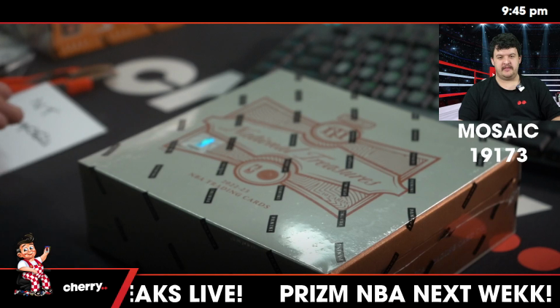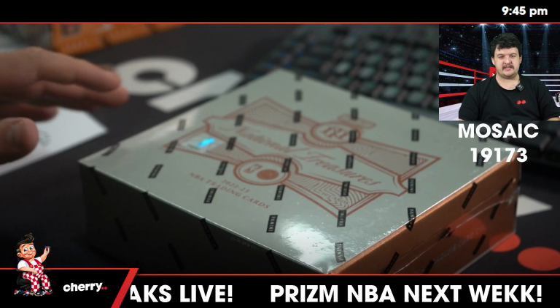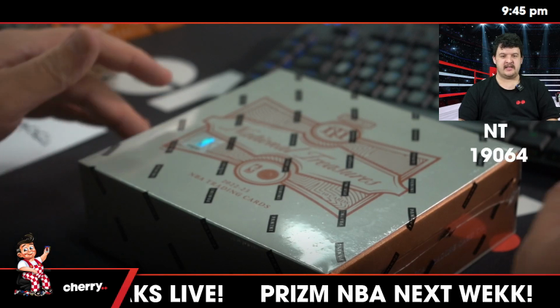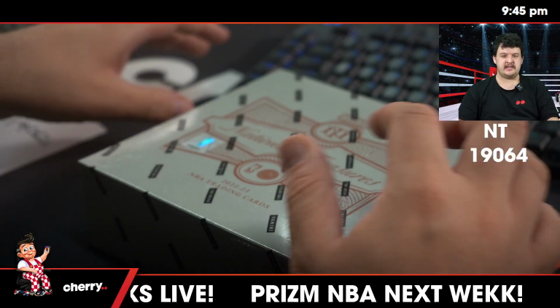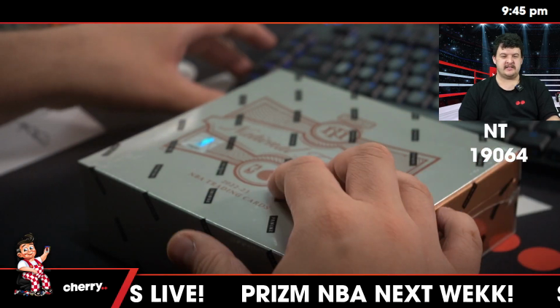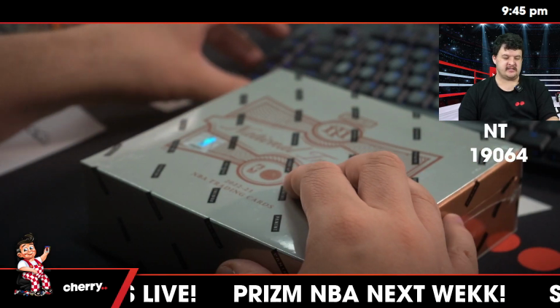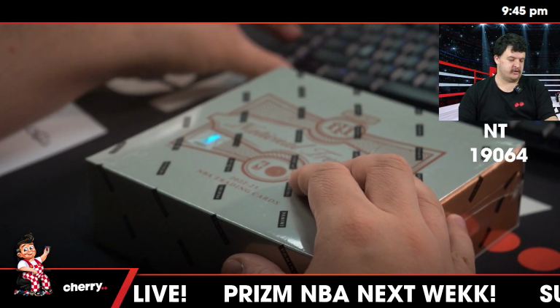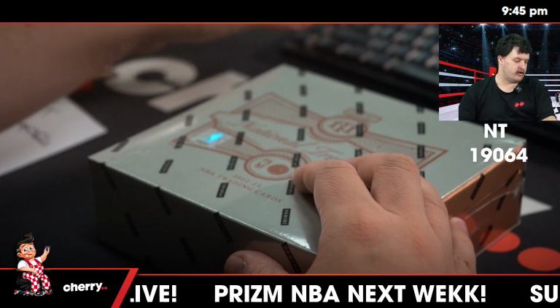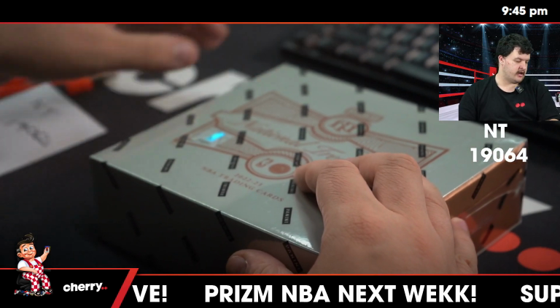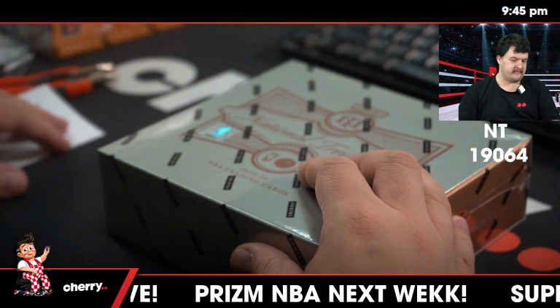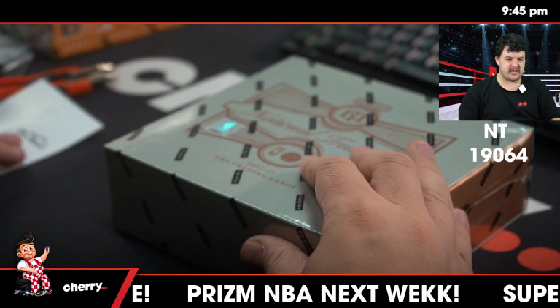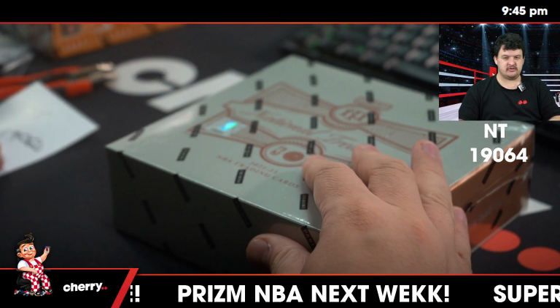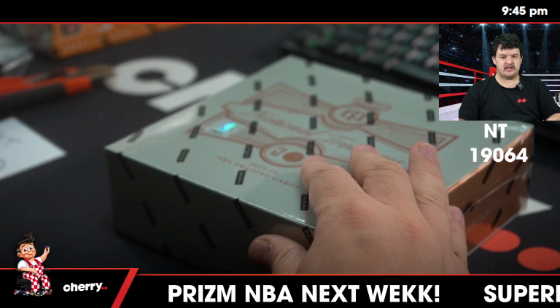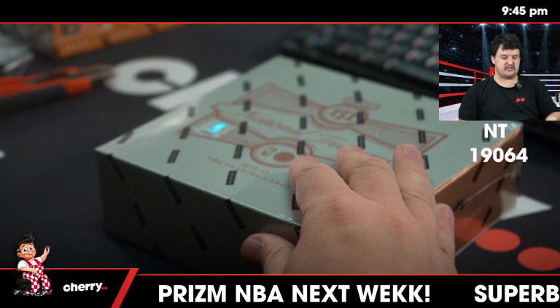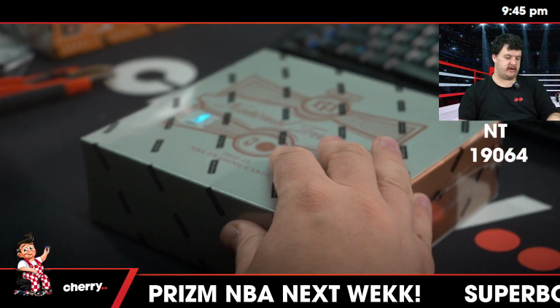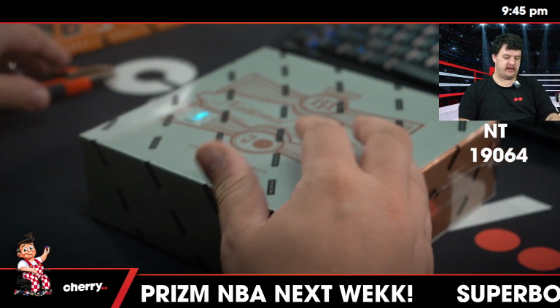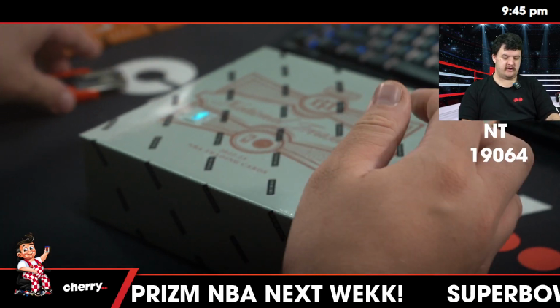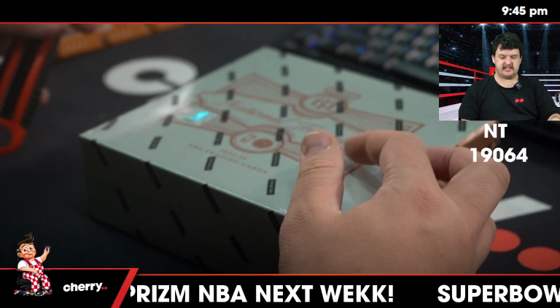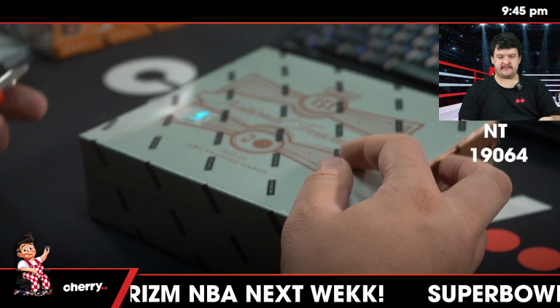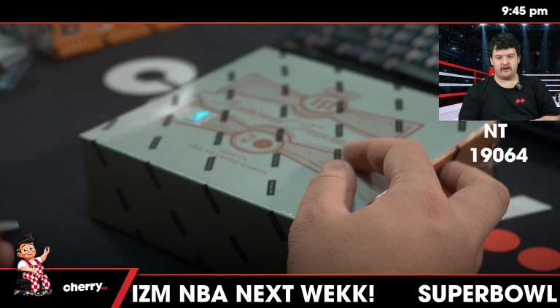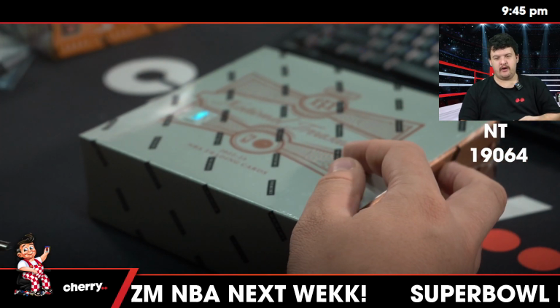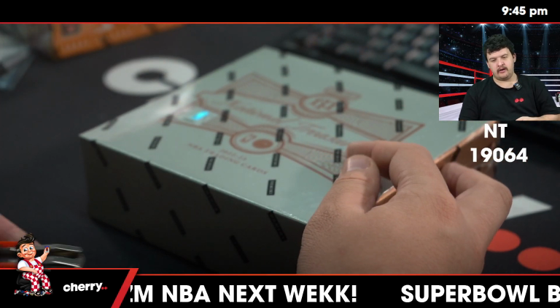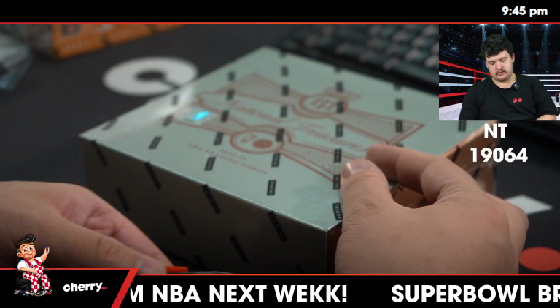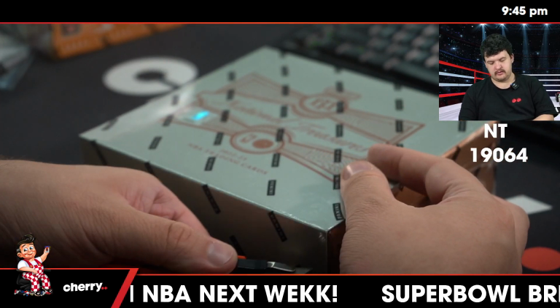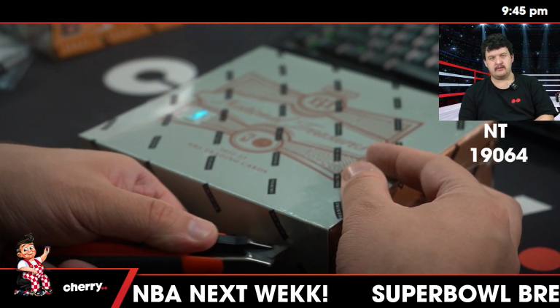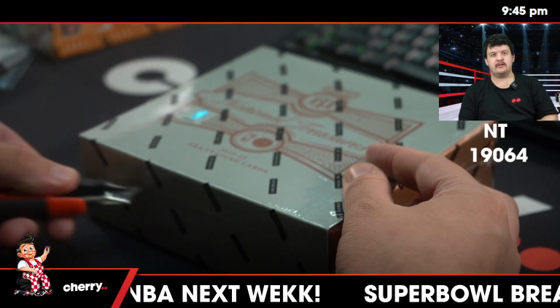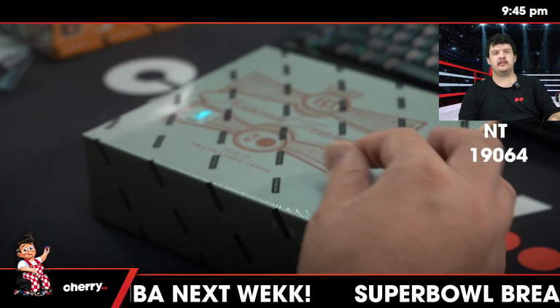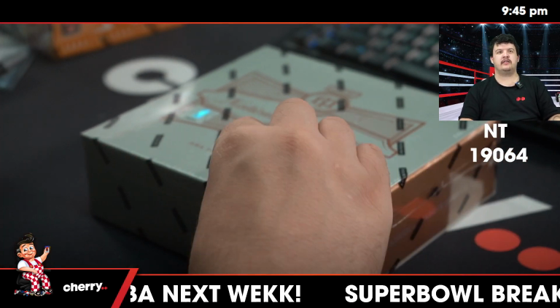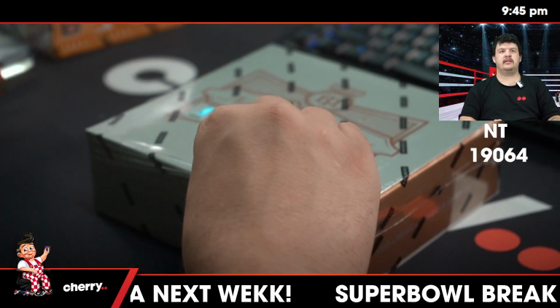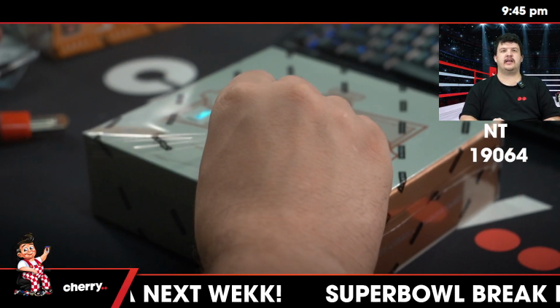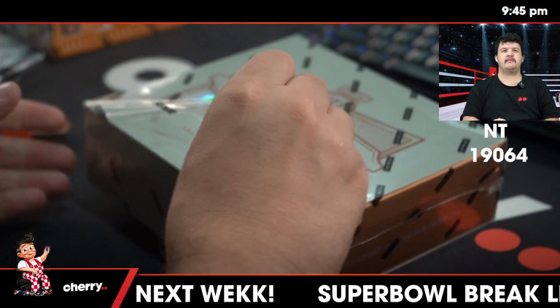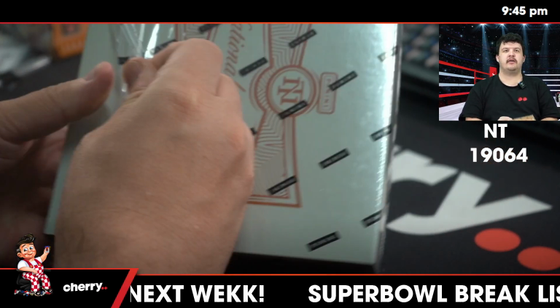This is the story of National Treasures 19064. Good luck, everyone.